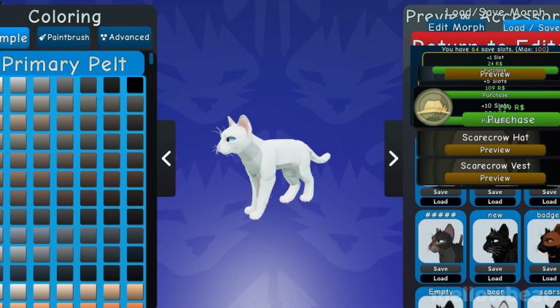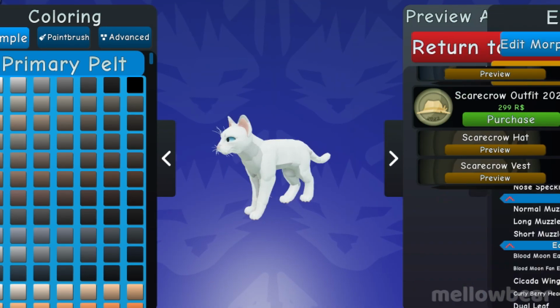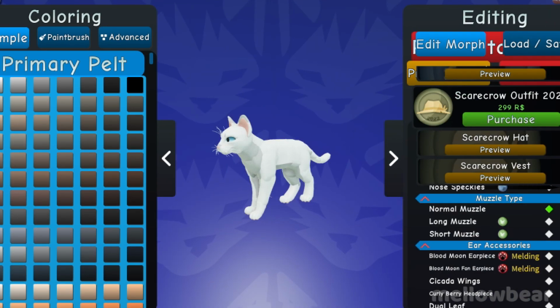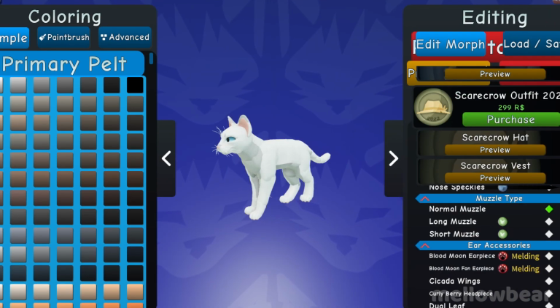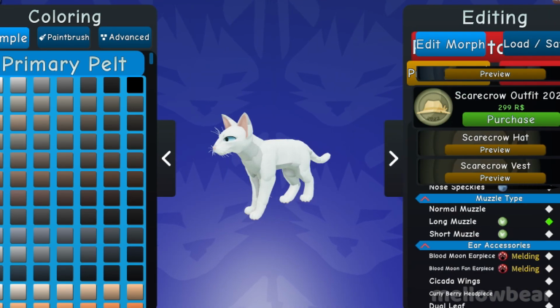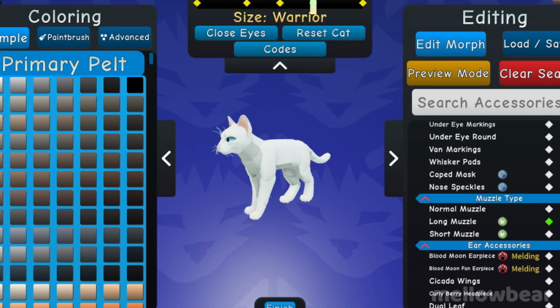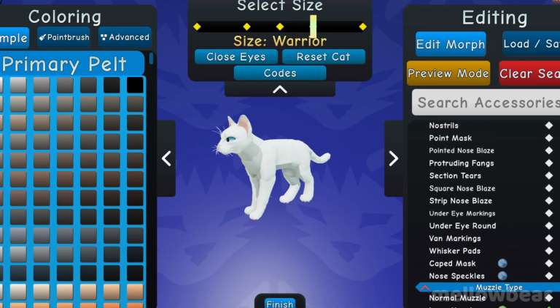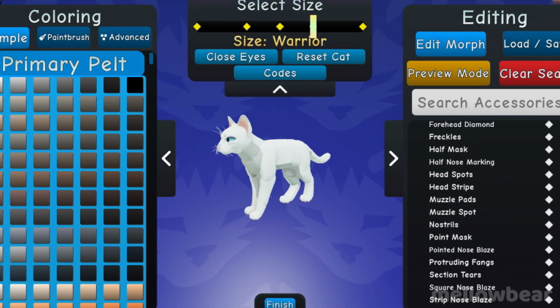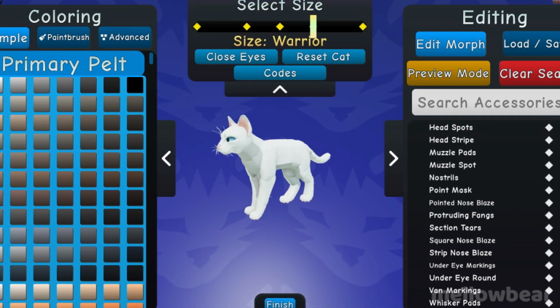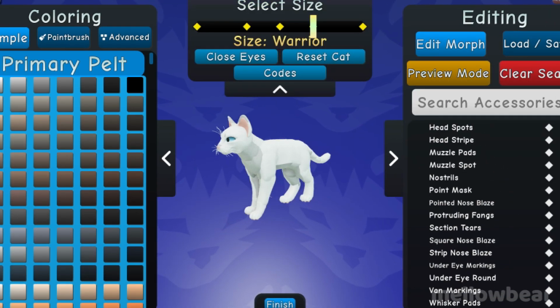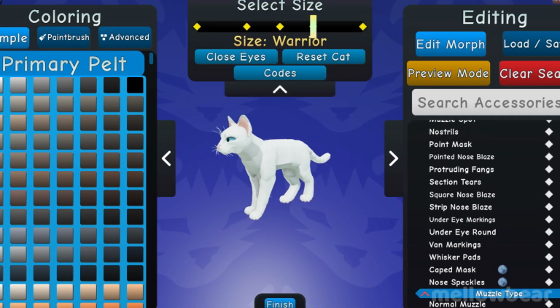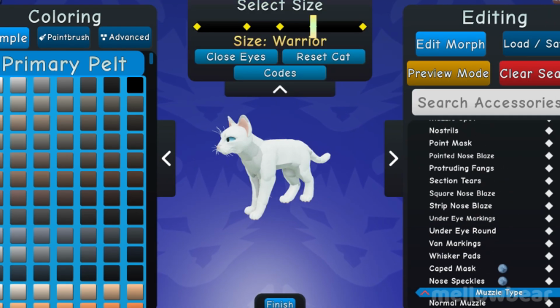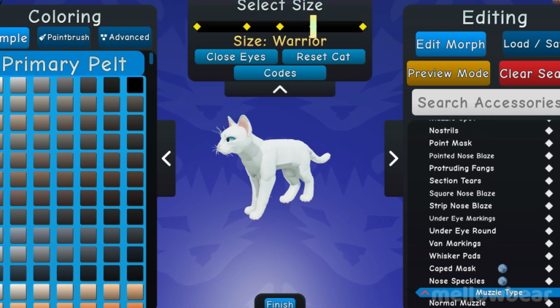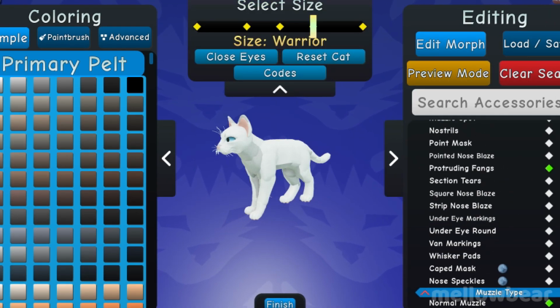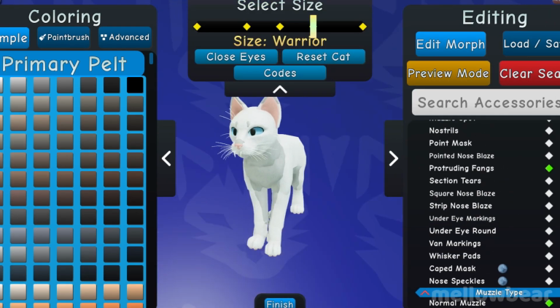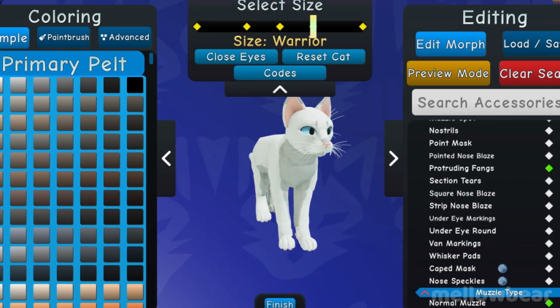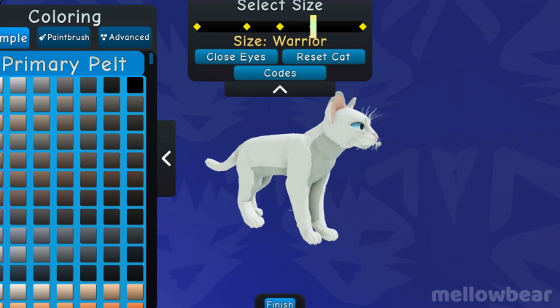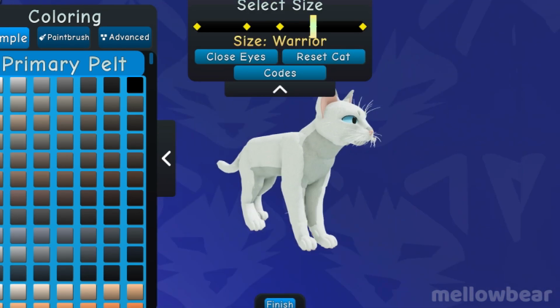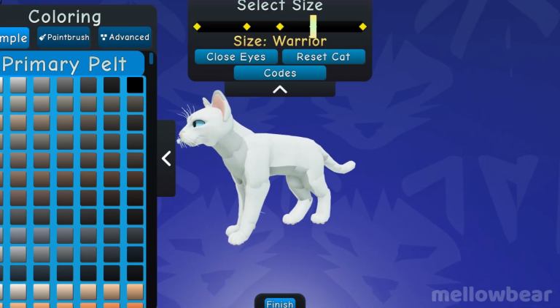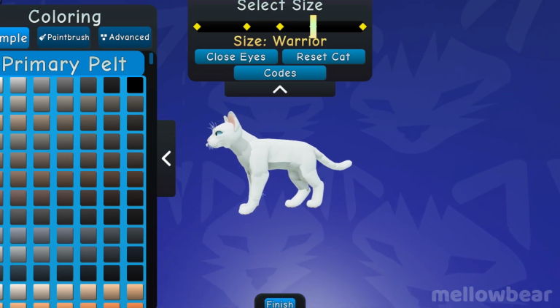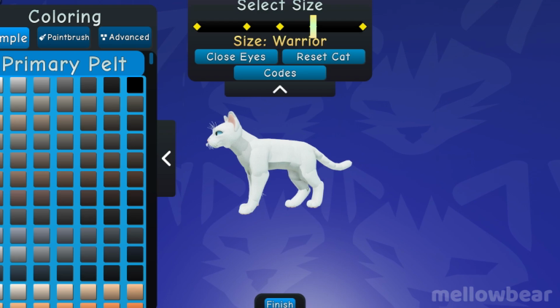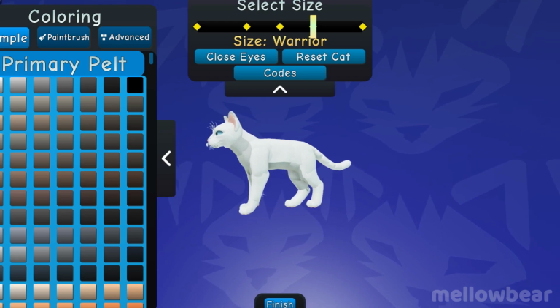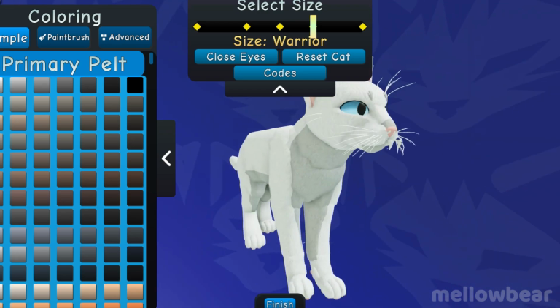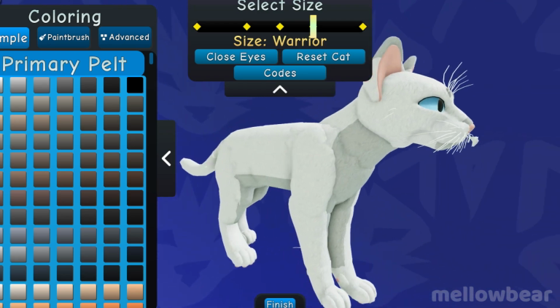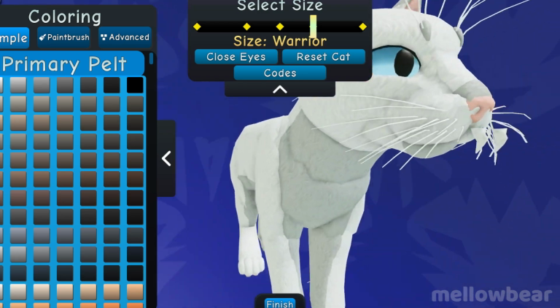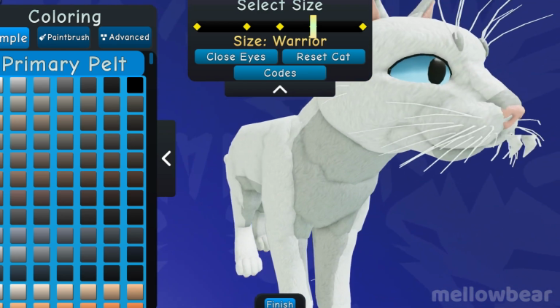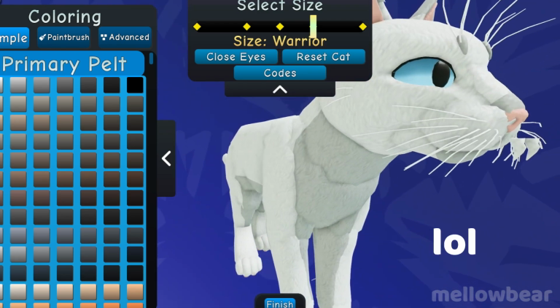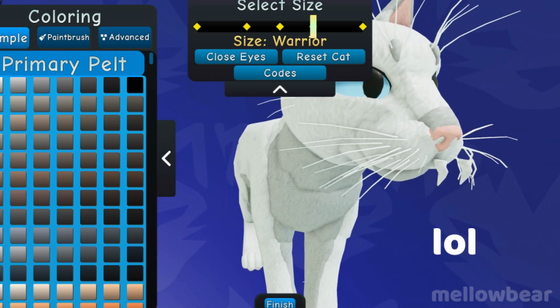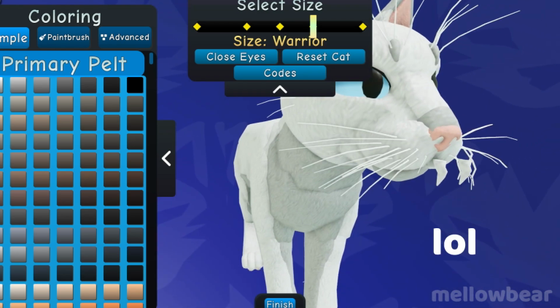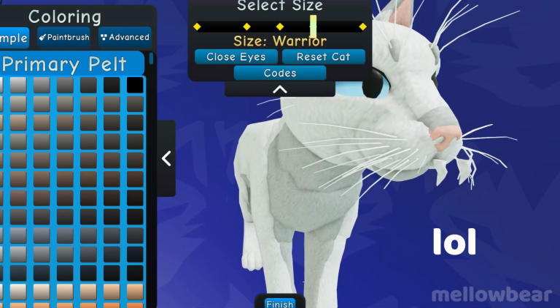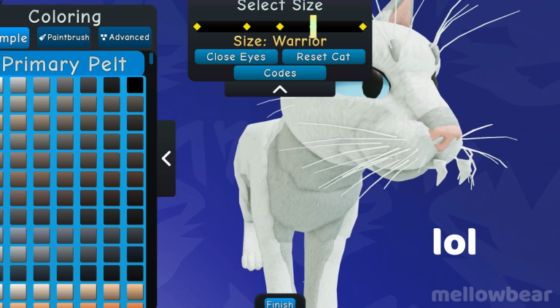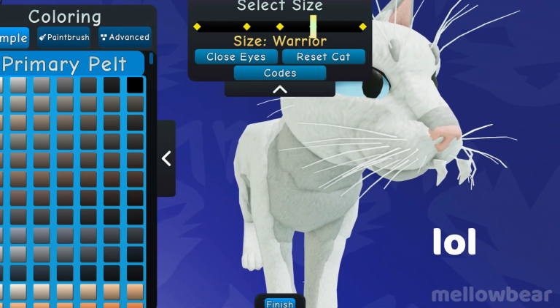Unfortunately, this glitch is only visible if you keep the short muzzle on, and if you try to do it with the long muzzle, it just kind of looks like this.